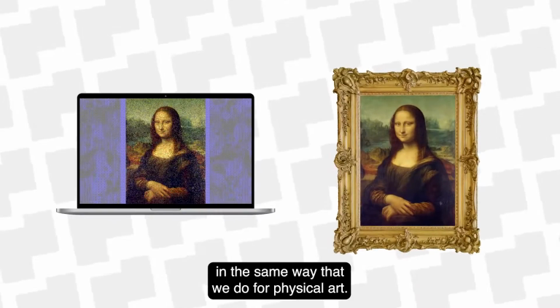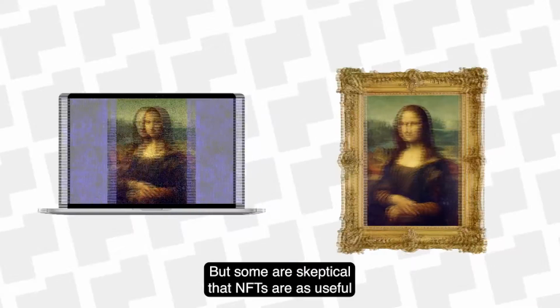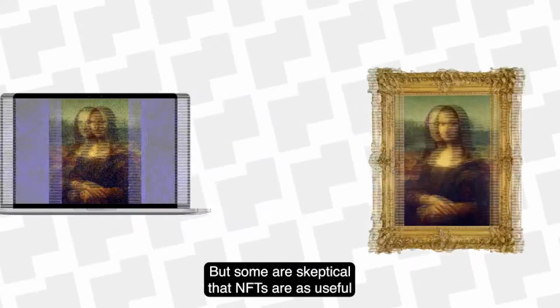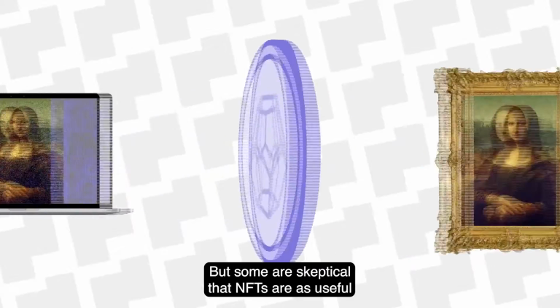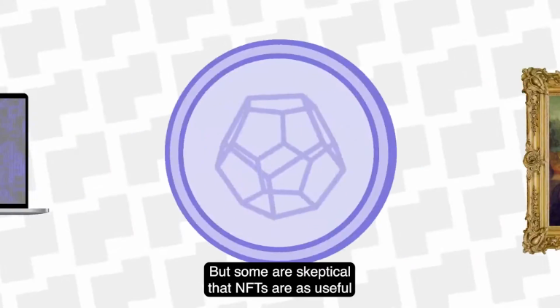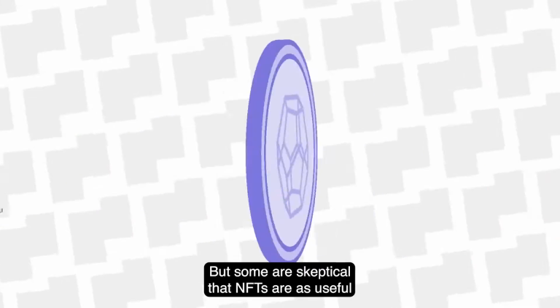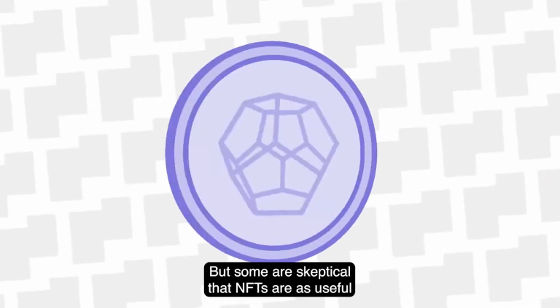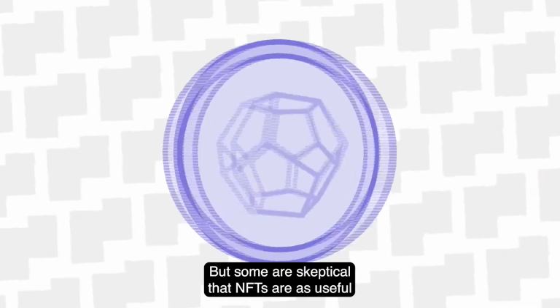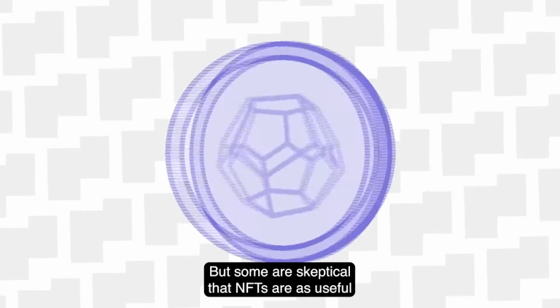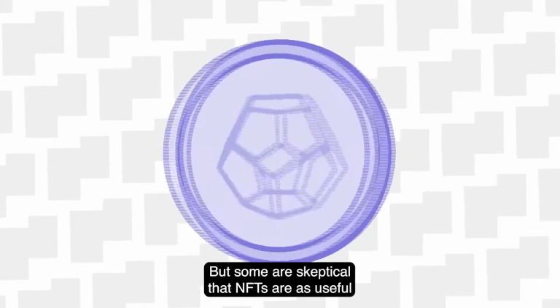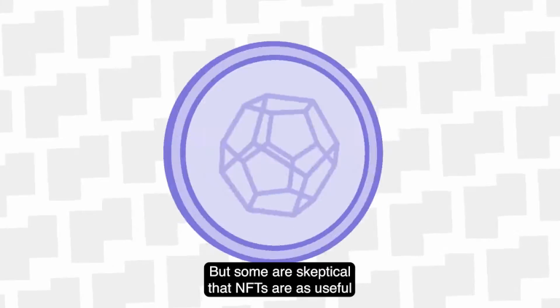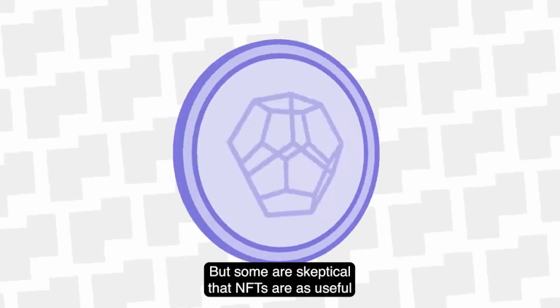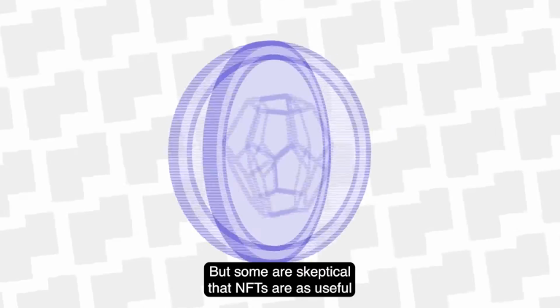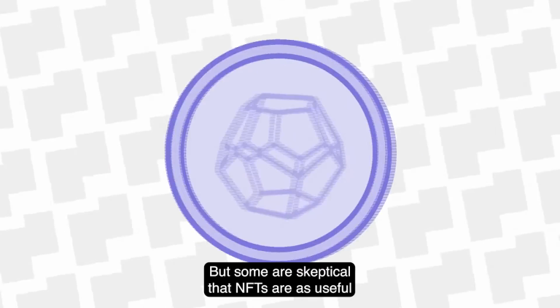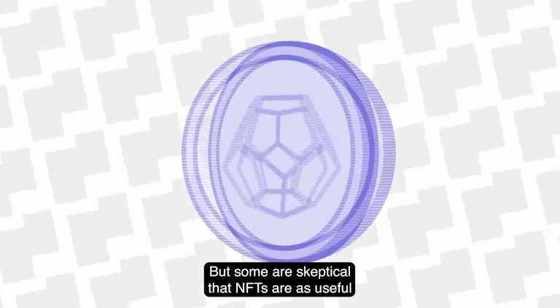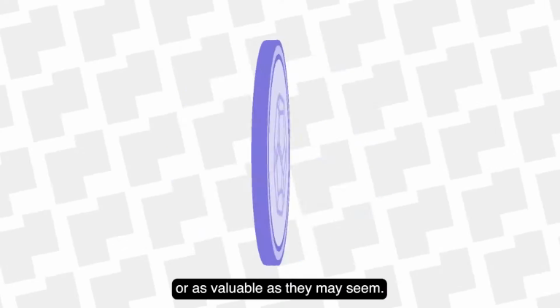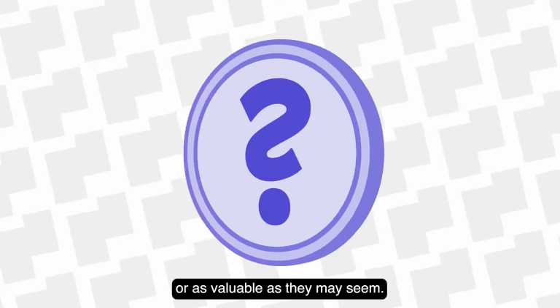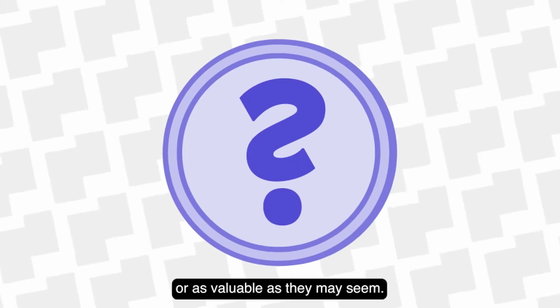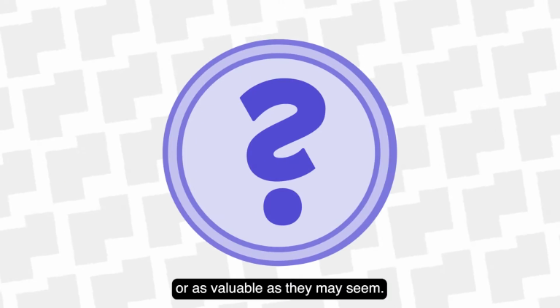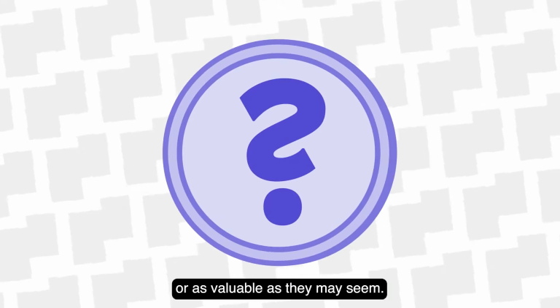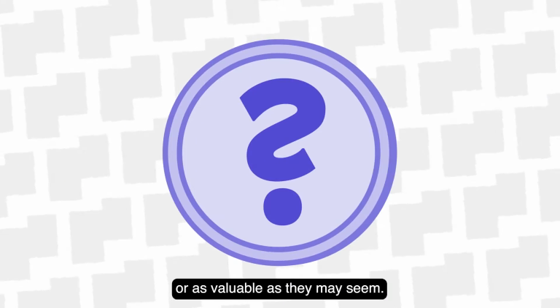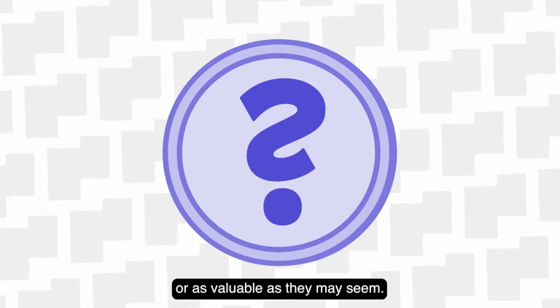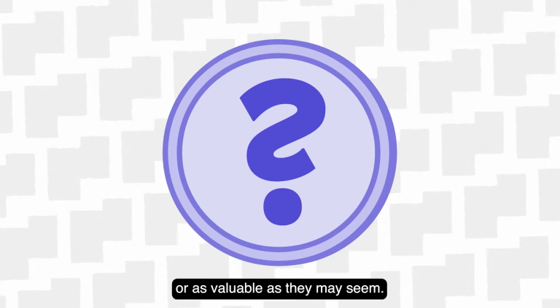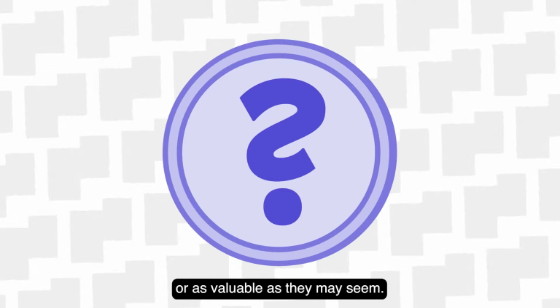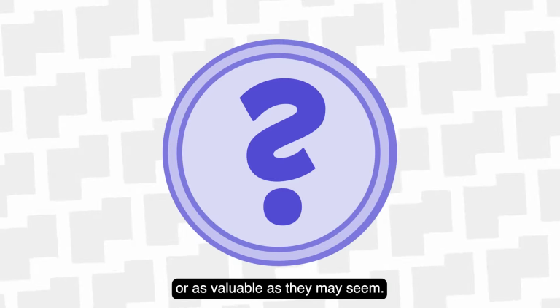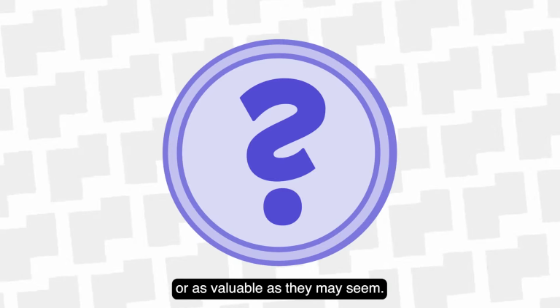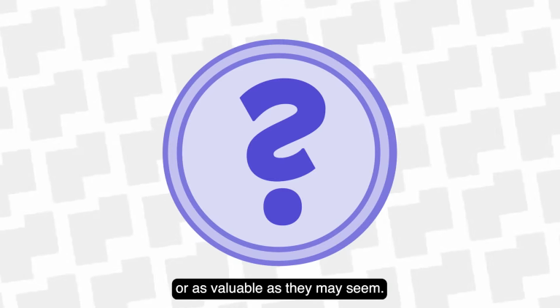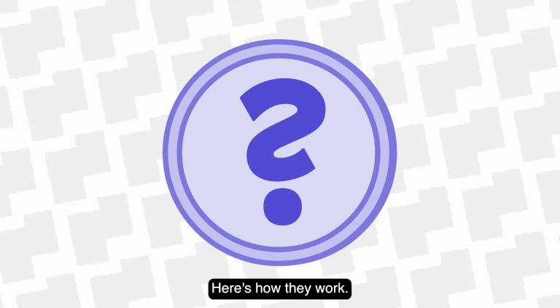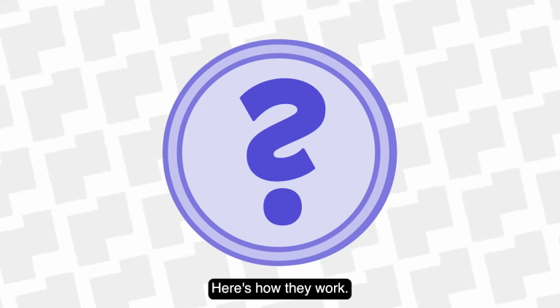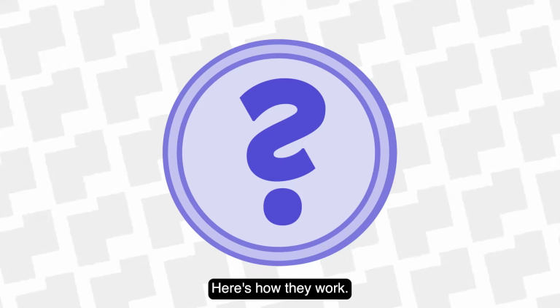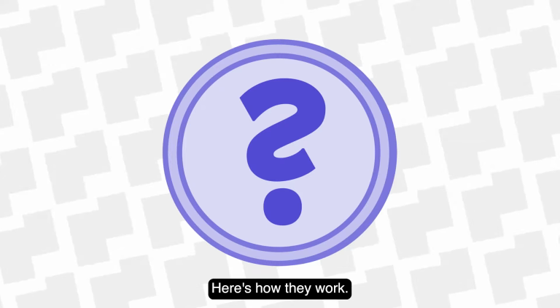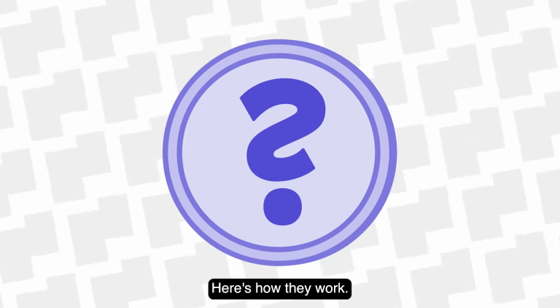But some are skeptical that NFTs are as useful or as valuable as they may seem. Here's how they work.